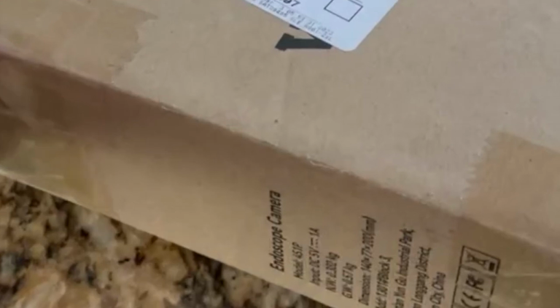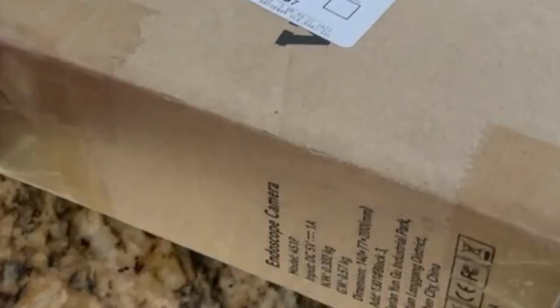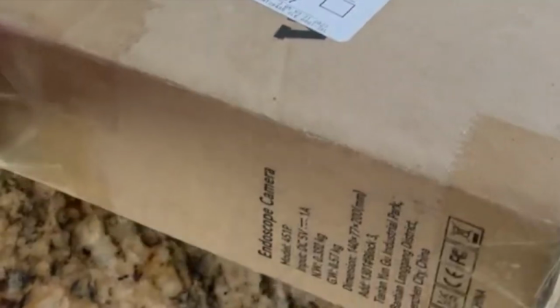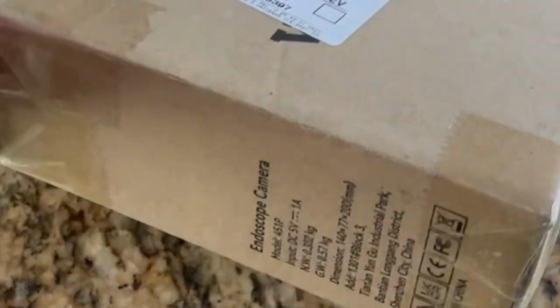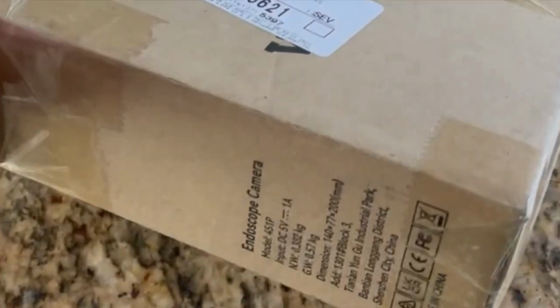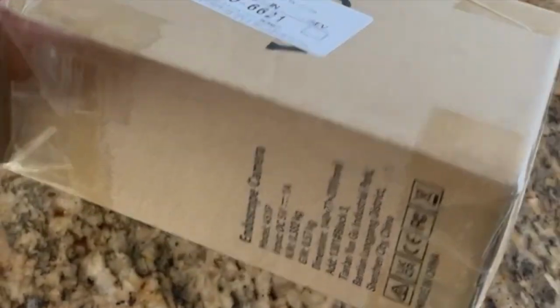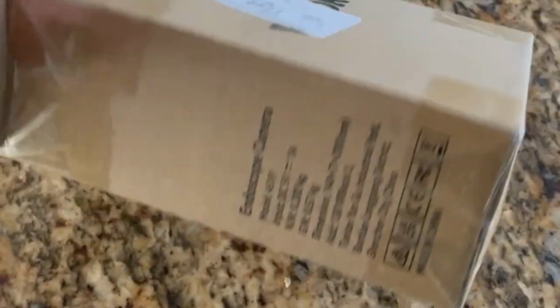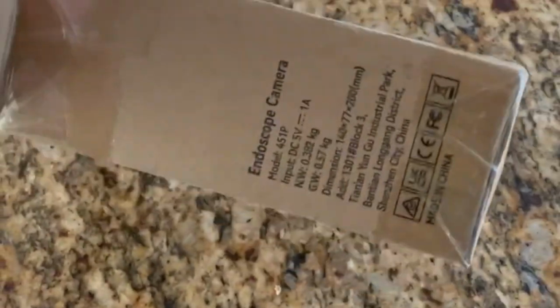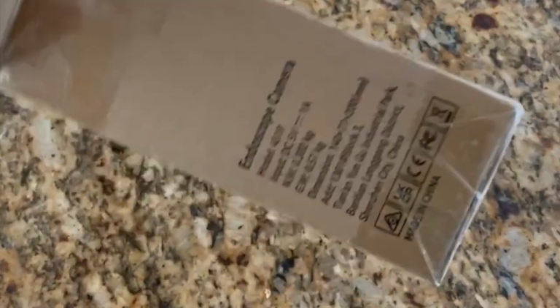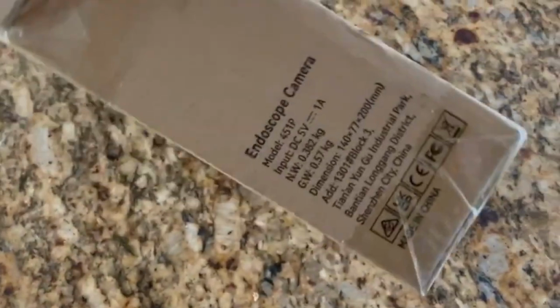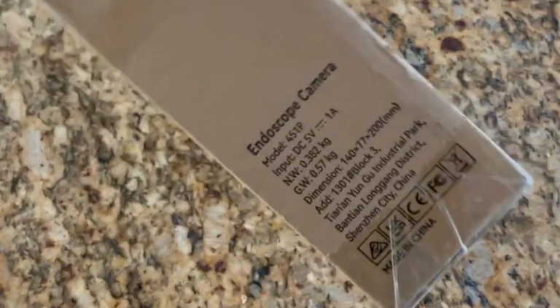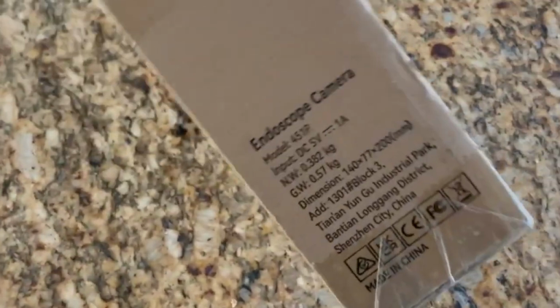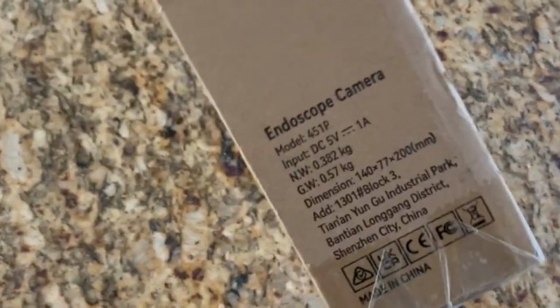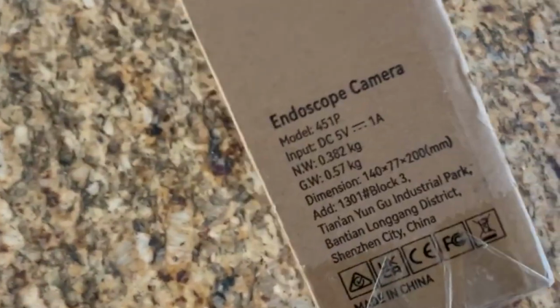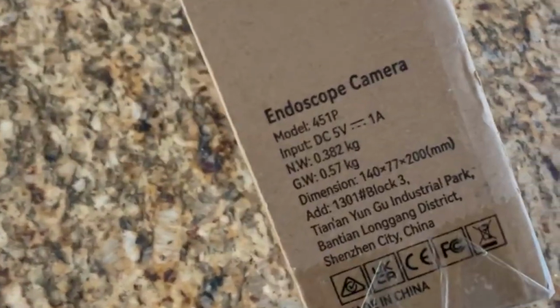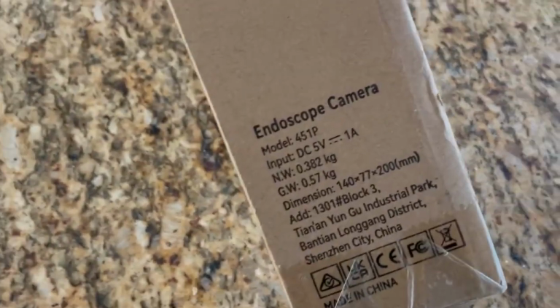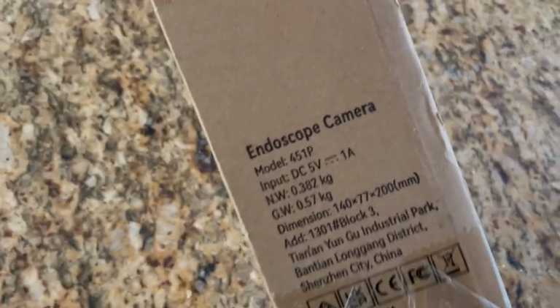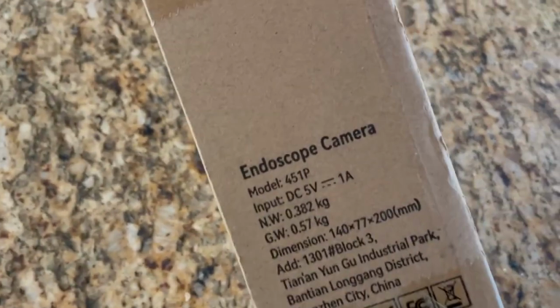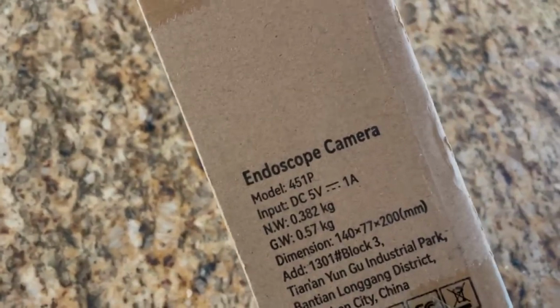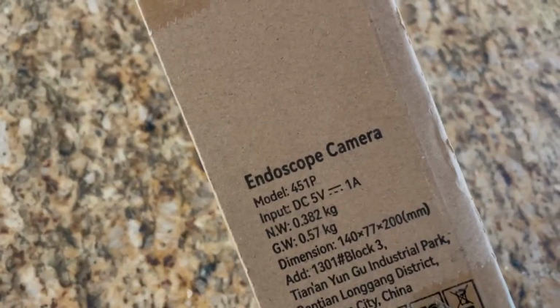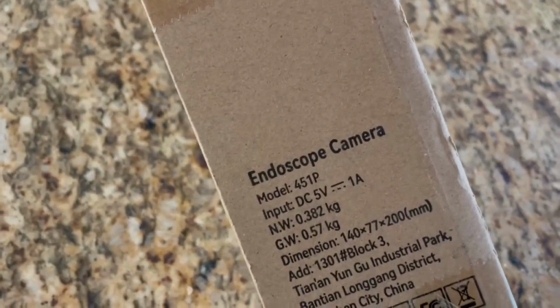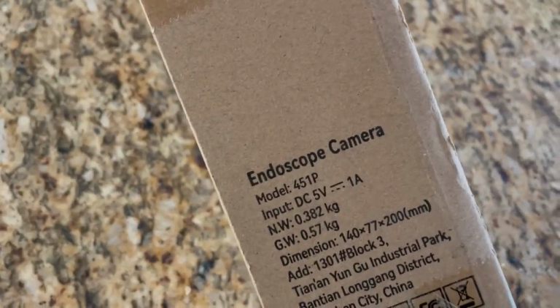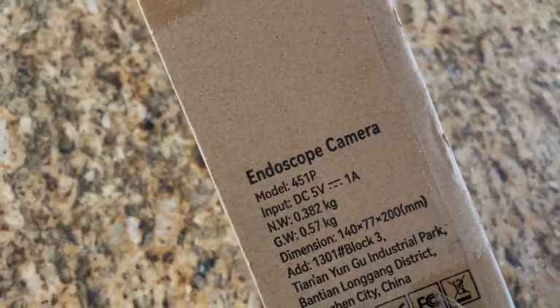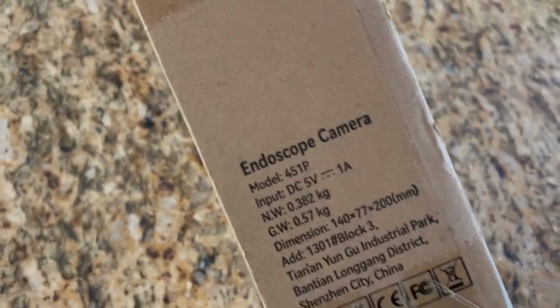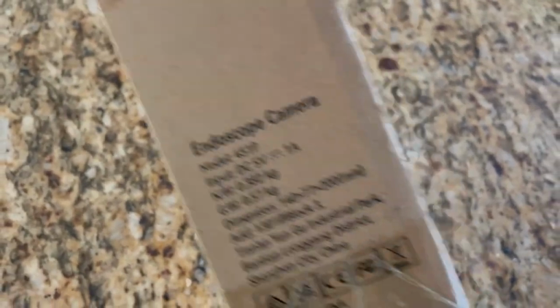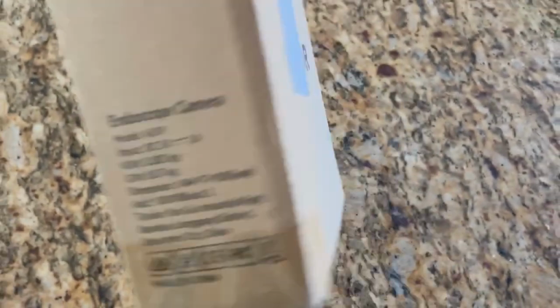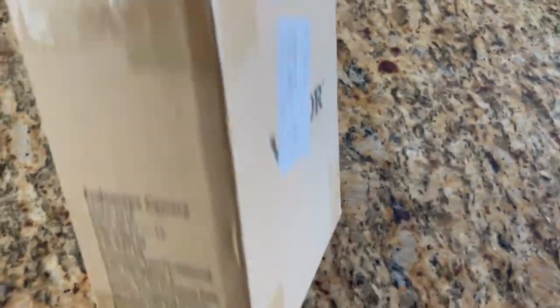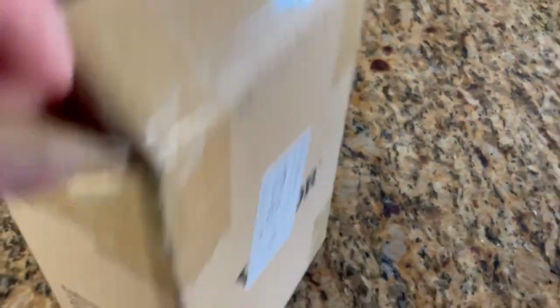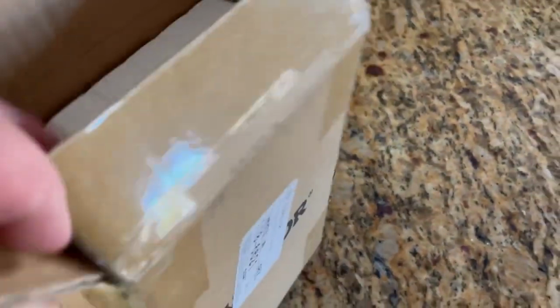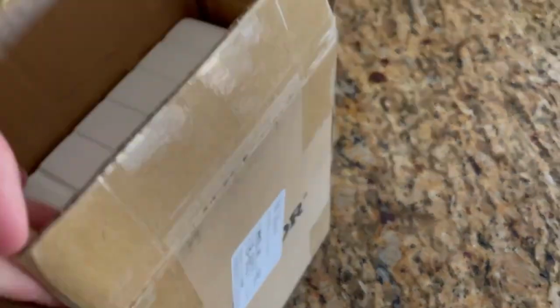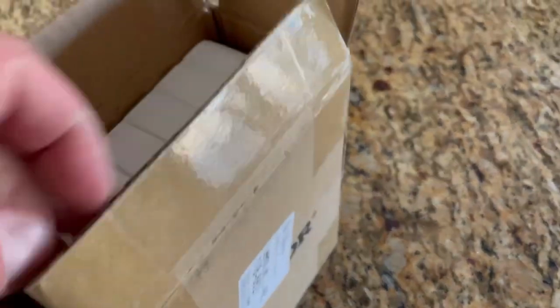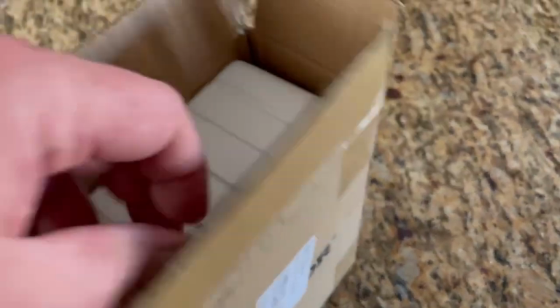What are we getting in the mail today? Looks like it's my endoscope camera. So awesome.